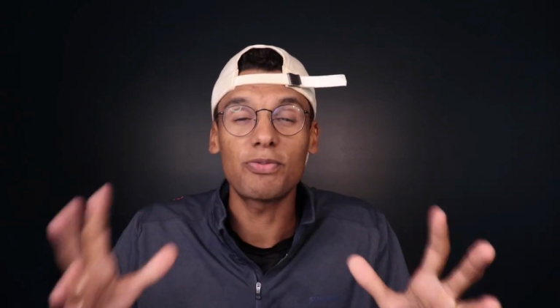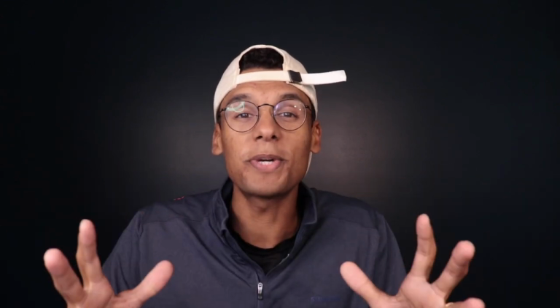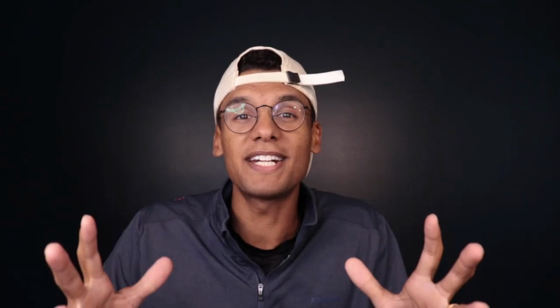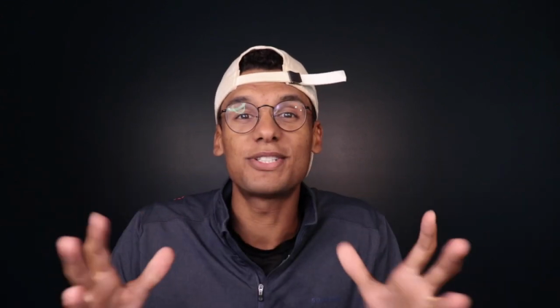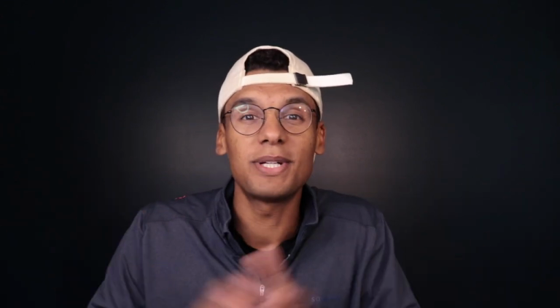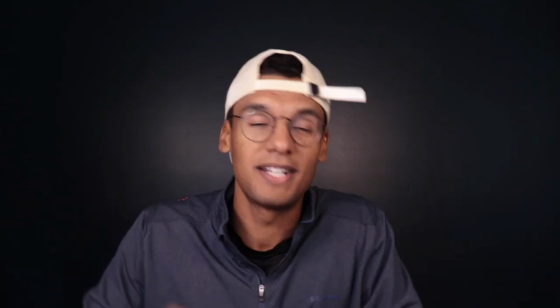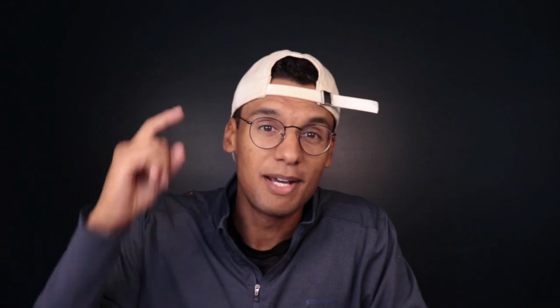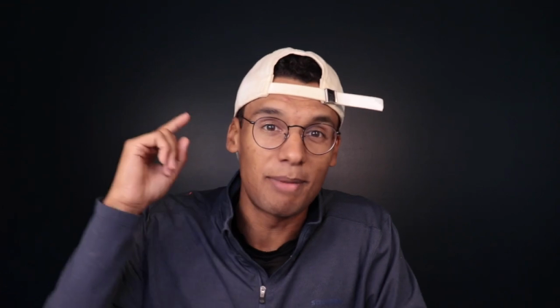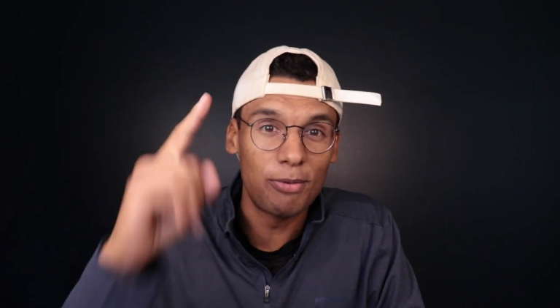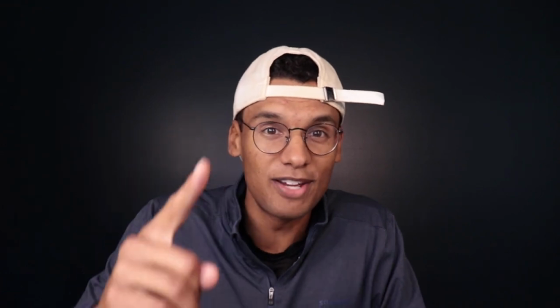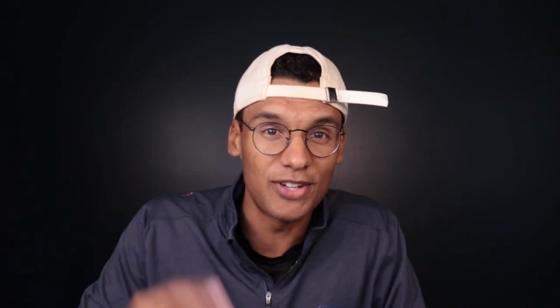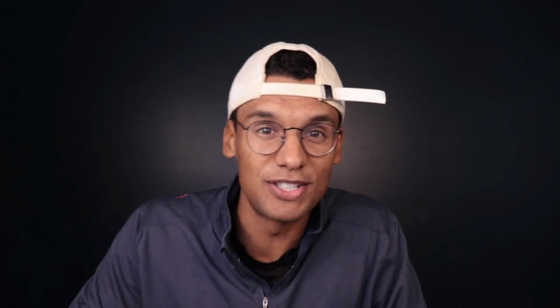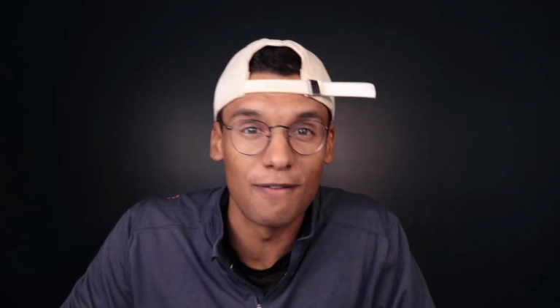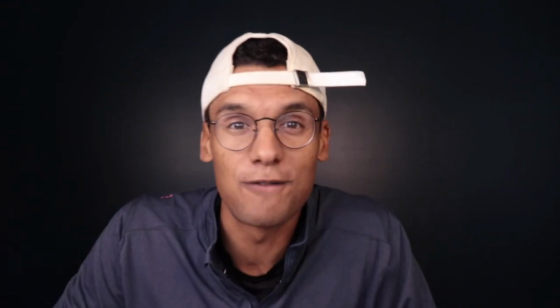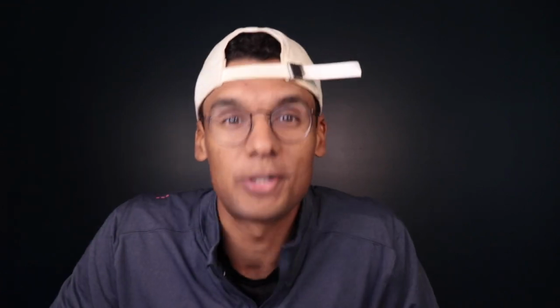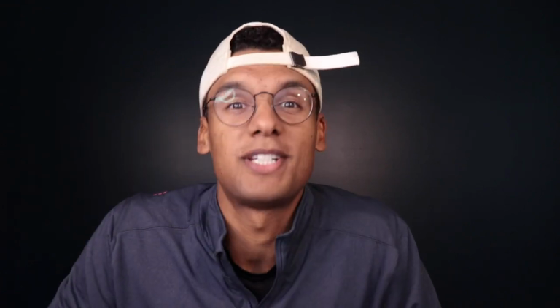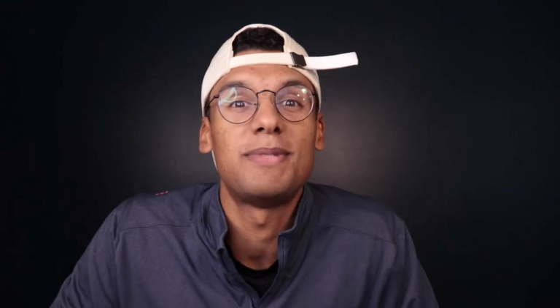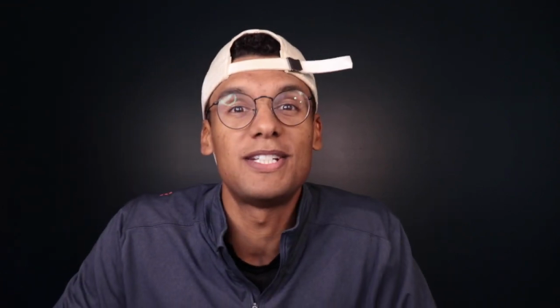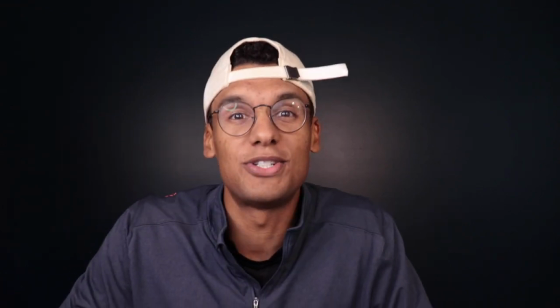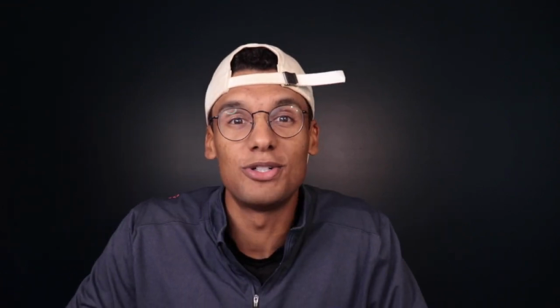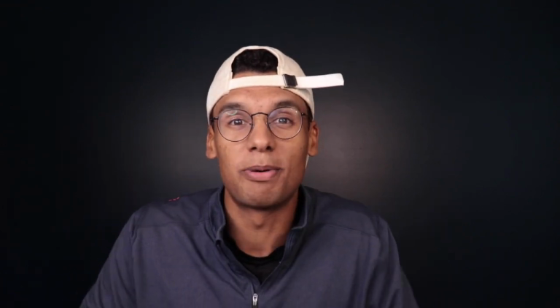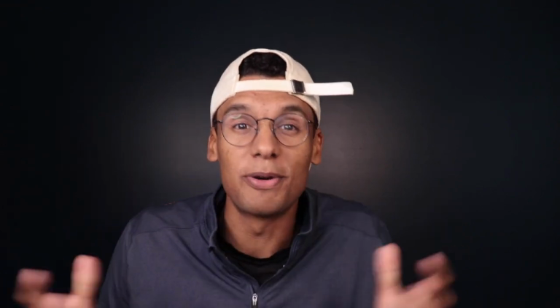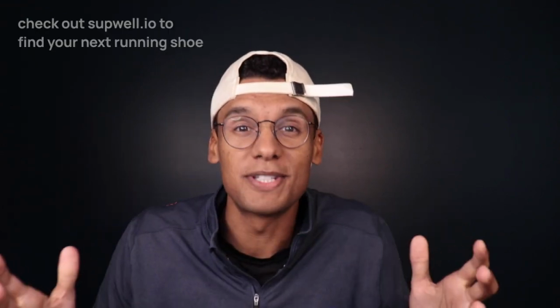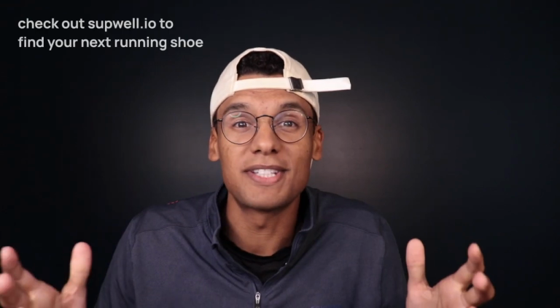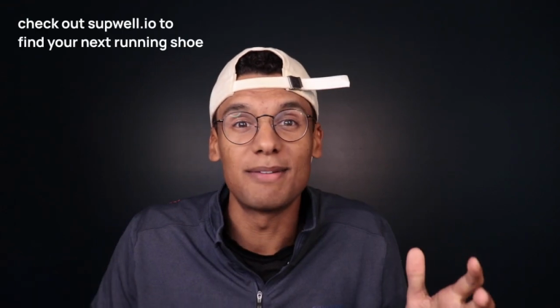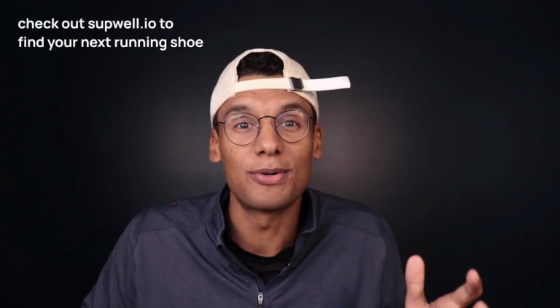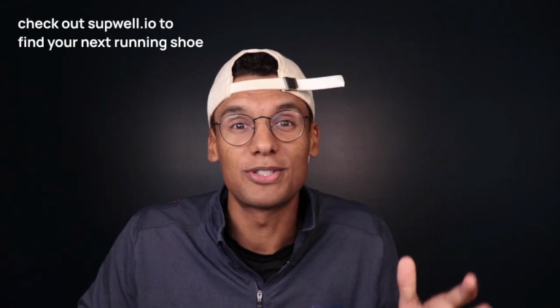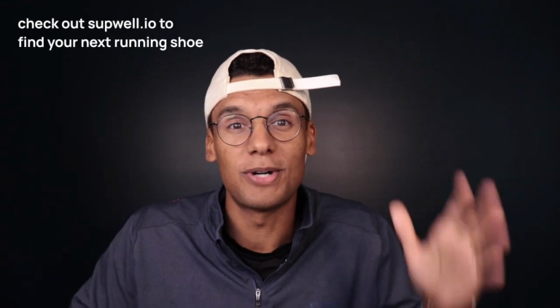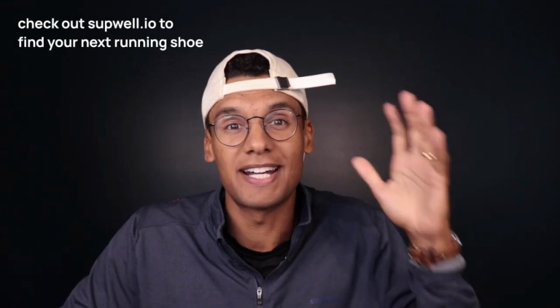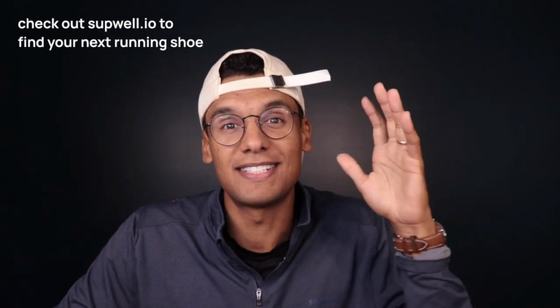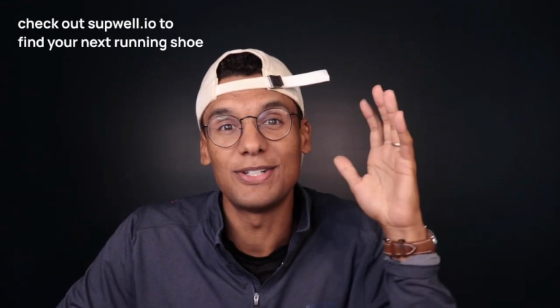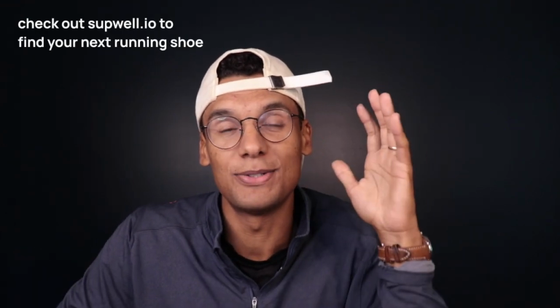Before we get into it, my wife is forcing me to promote the site more, so I got to tell you.